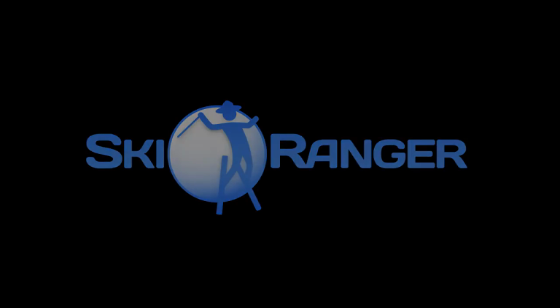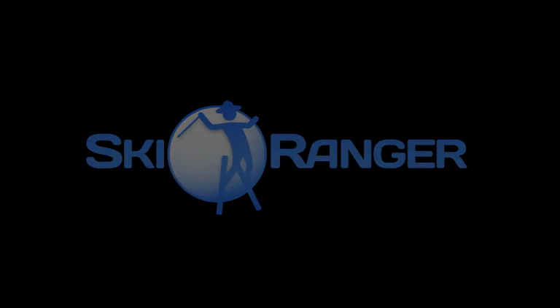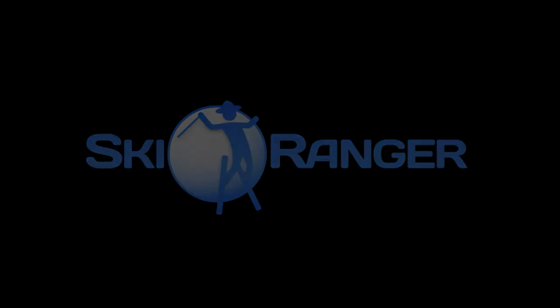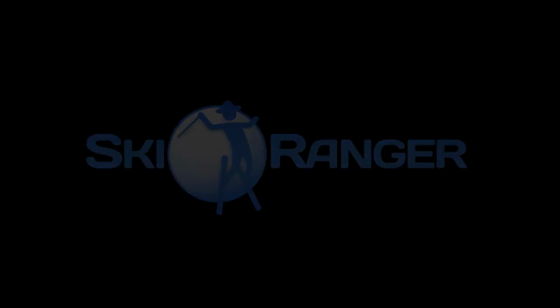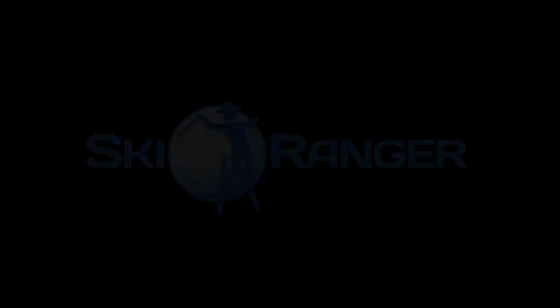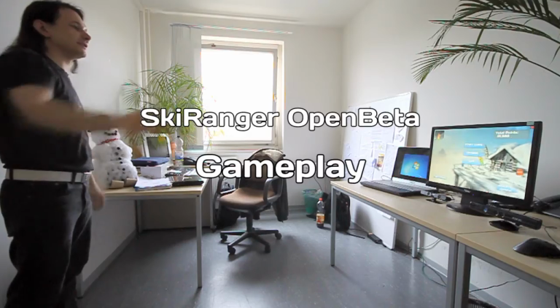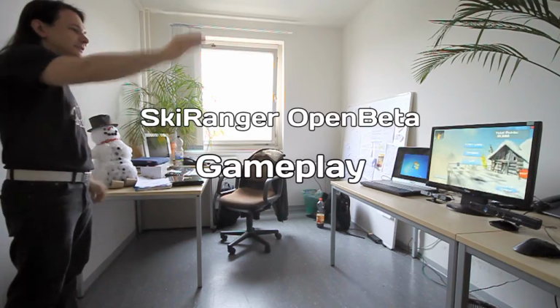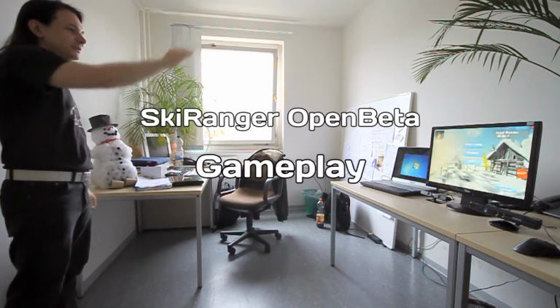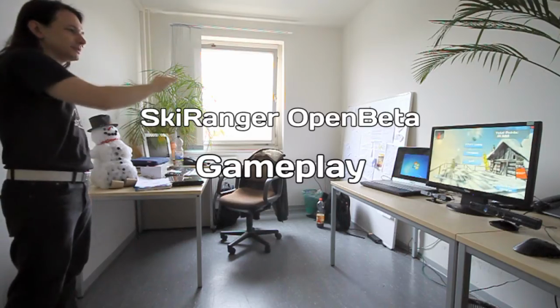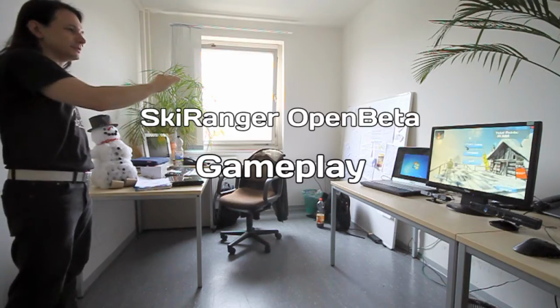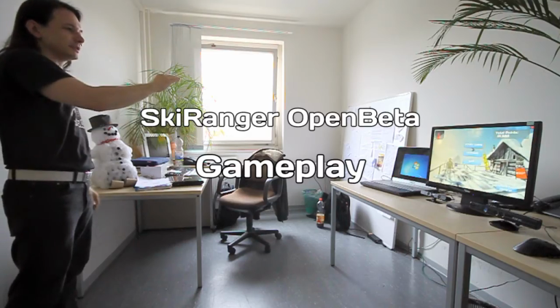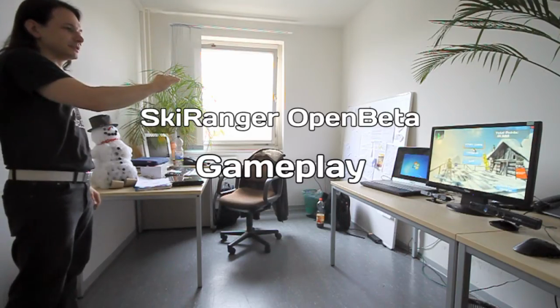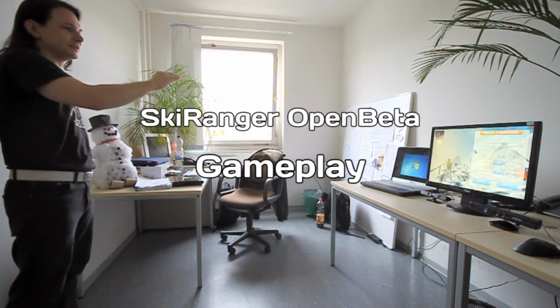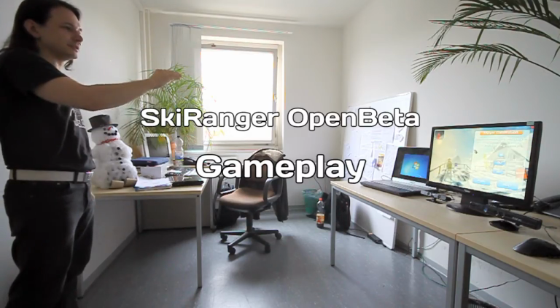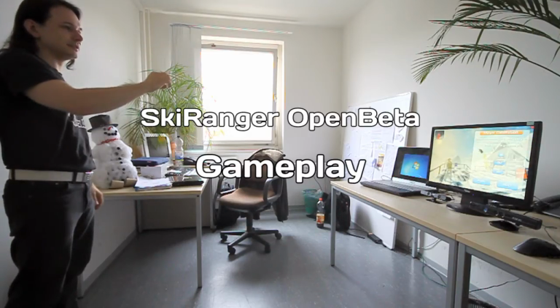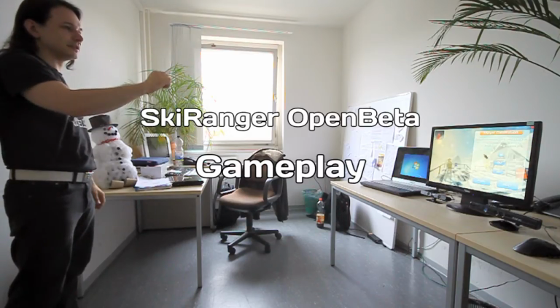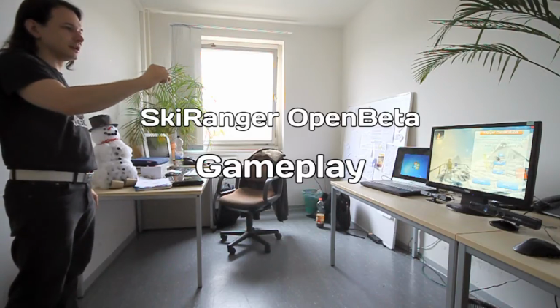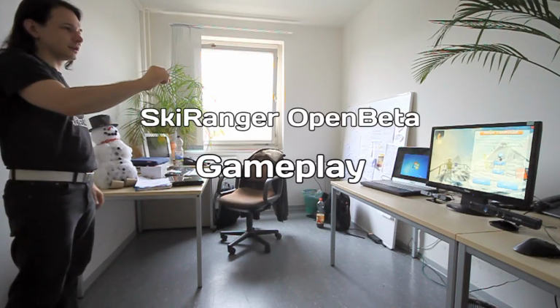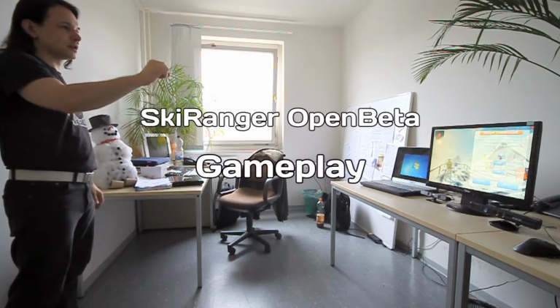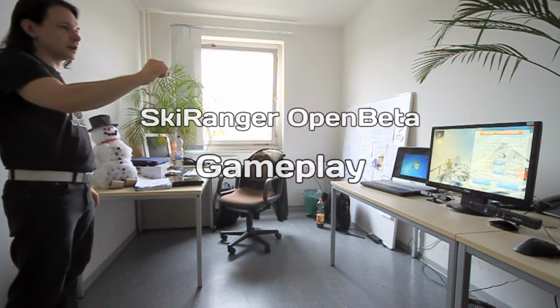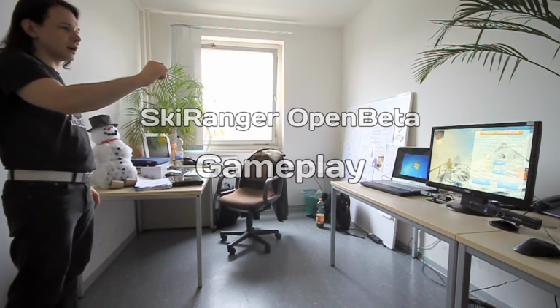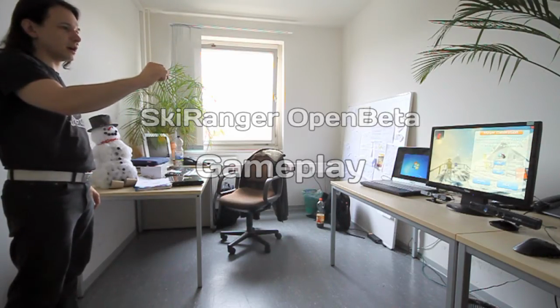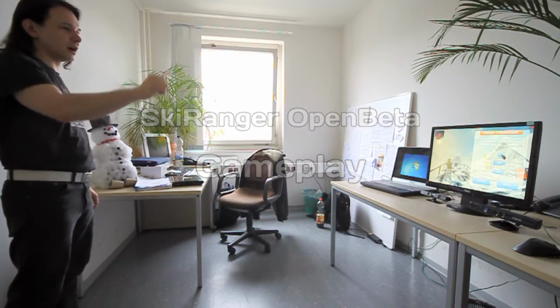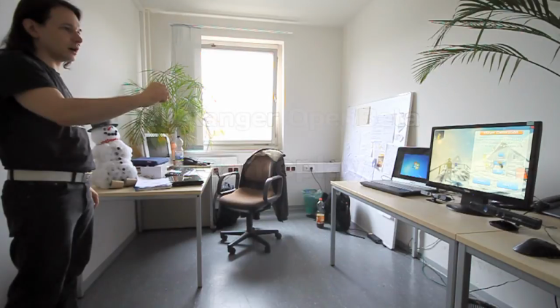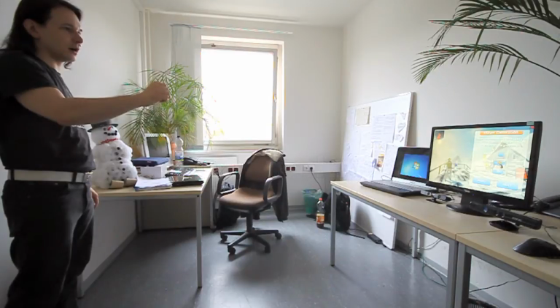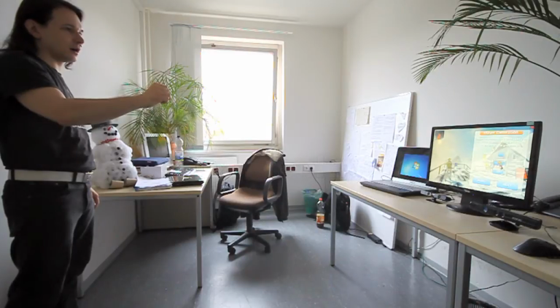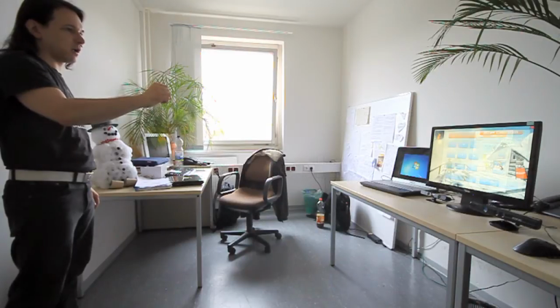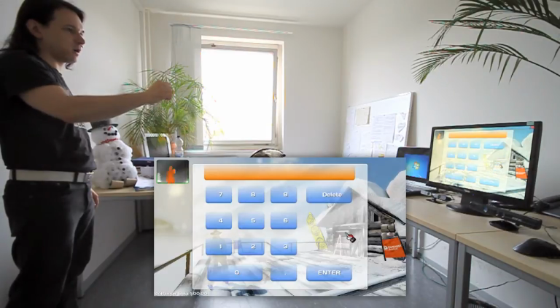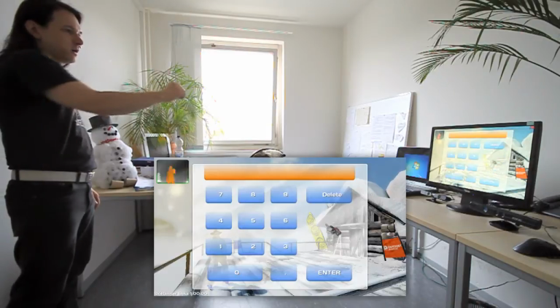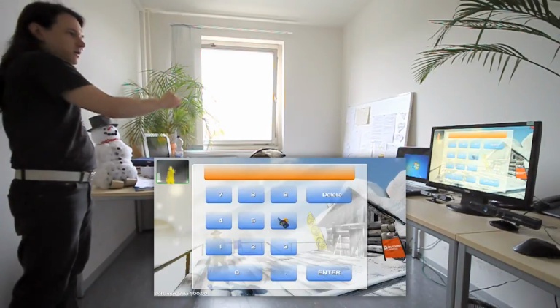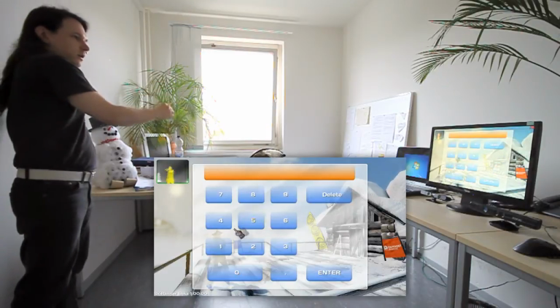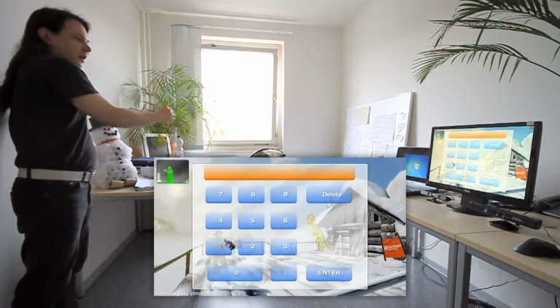Hi, this is Tony from Outpost Studios. Today we want to show you a bit of gameplay of our motion controlled game, Ski Ranger.